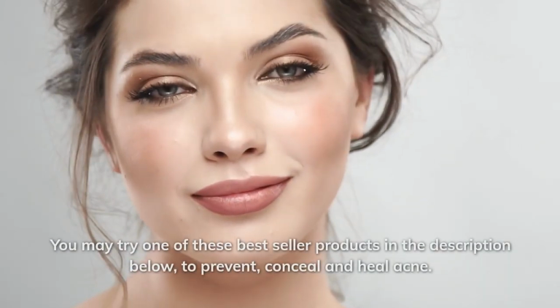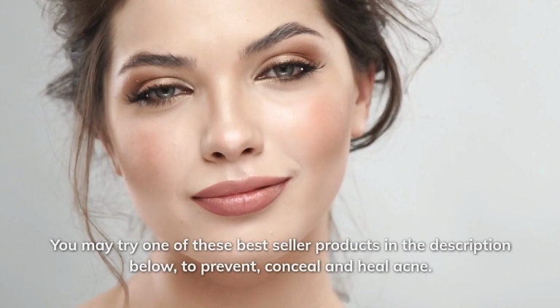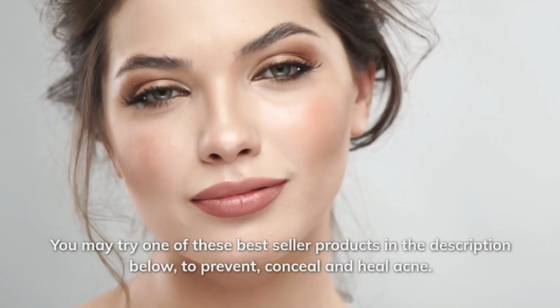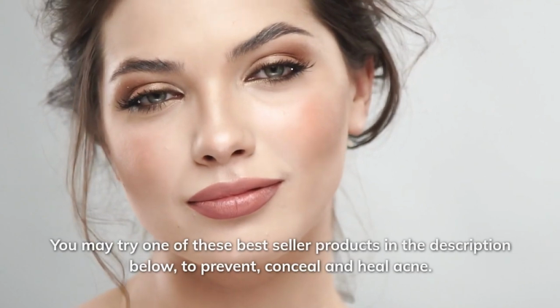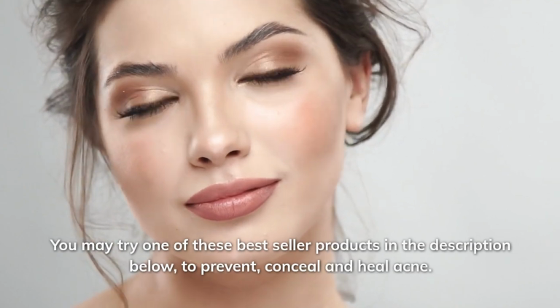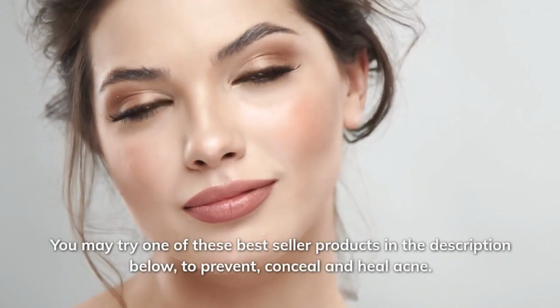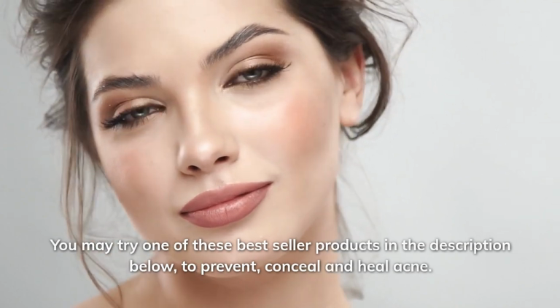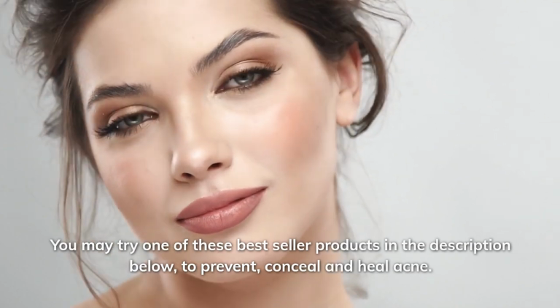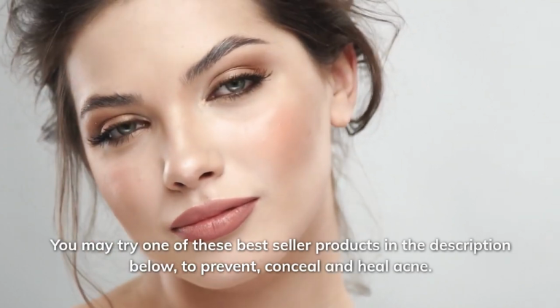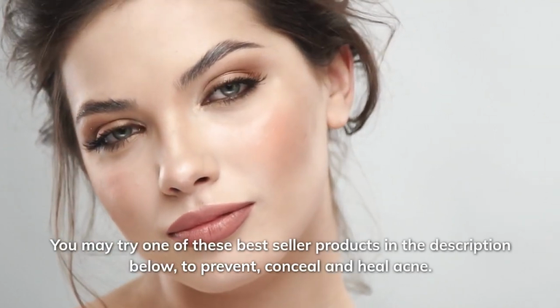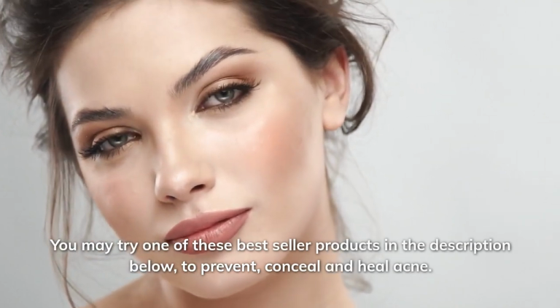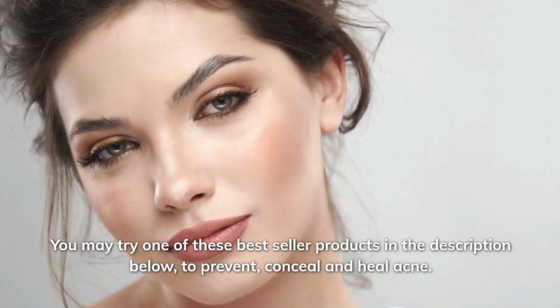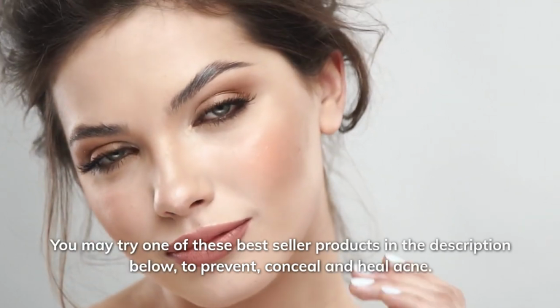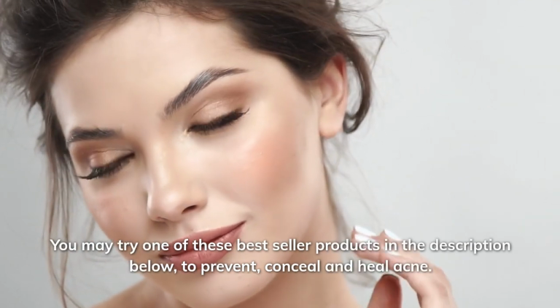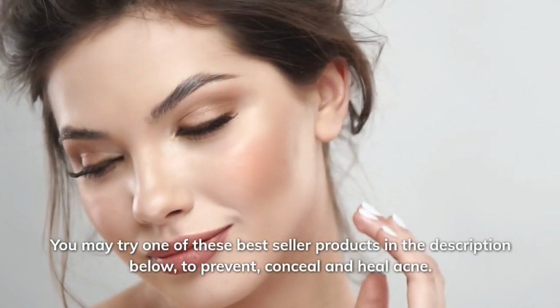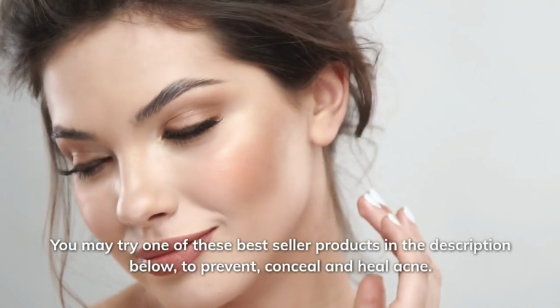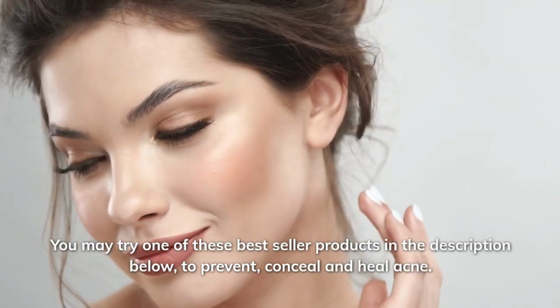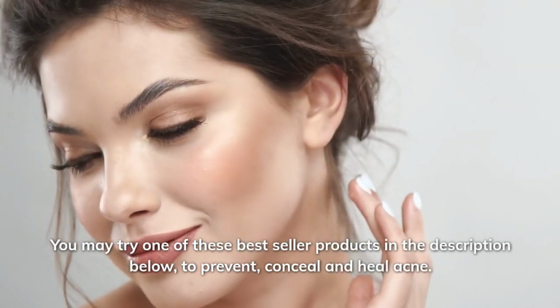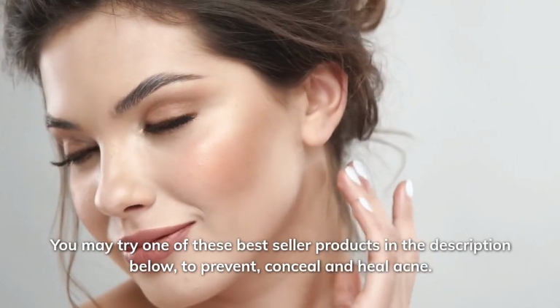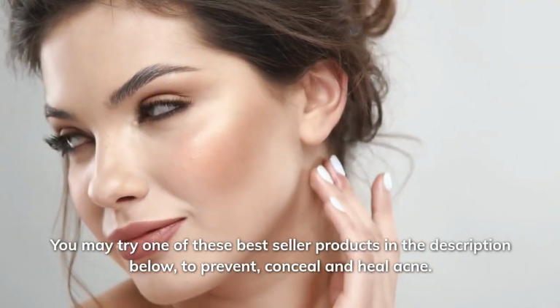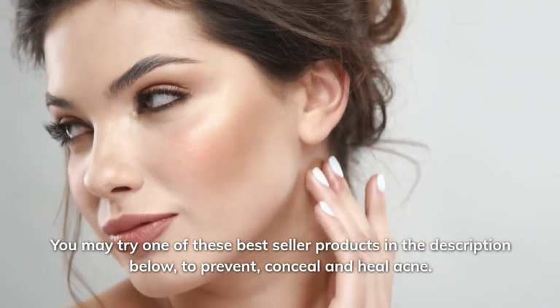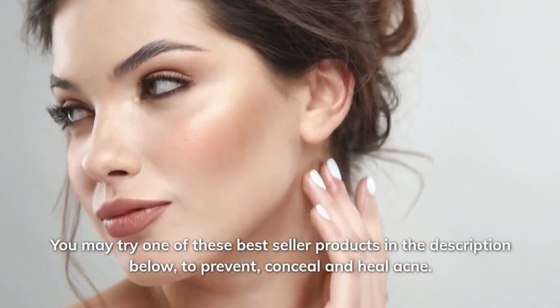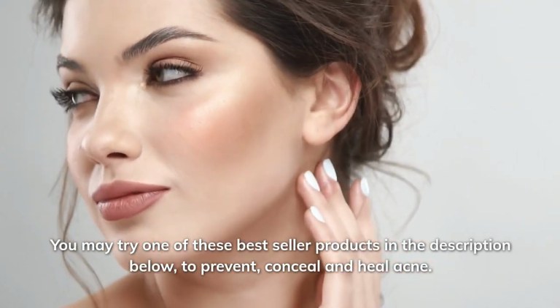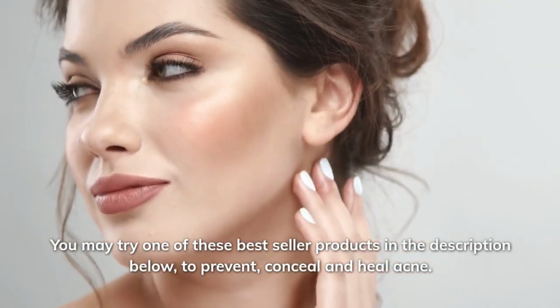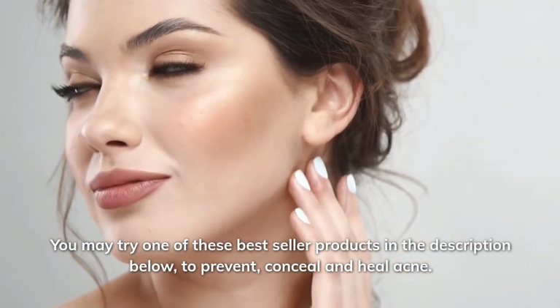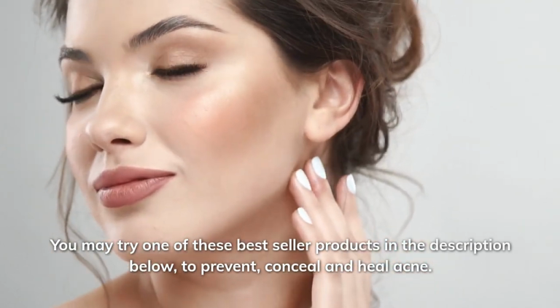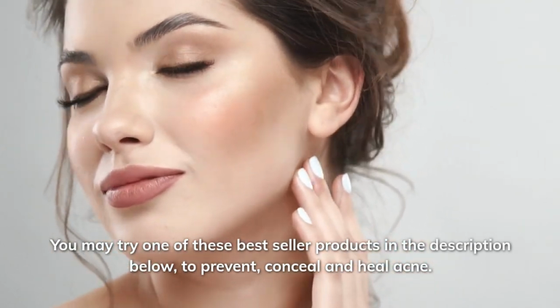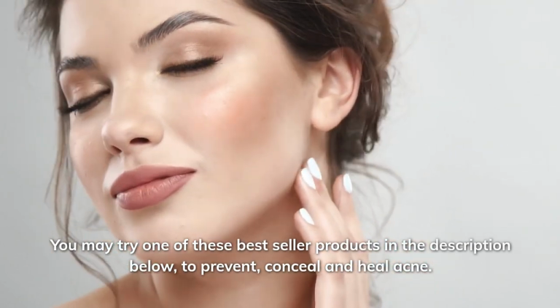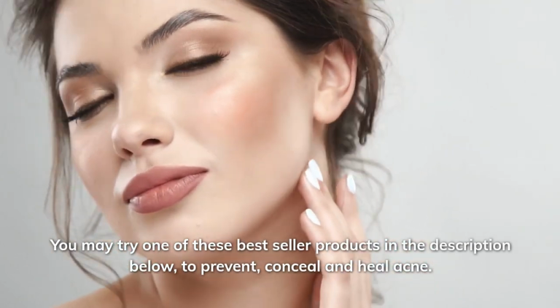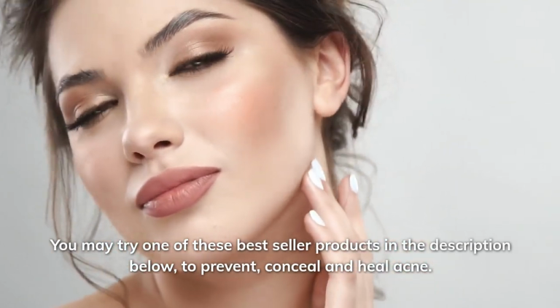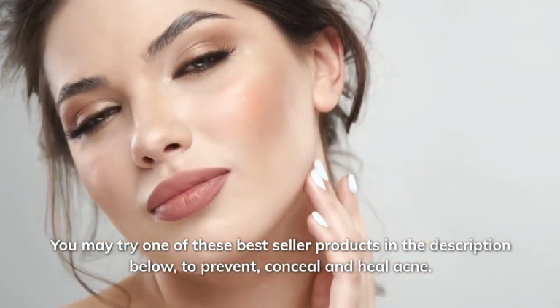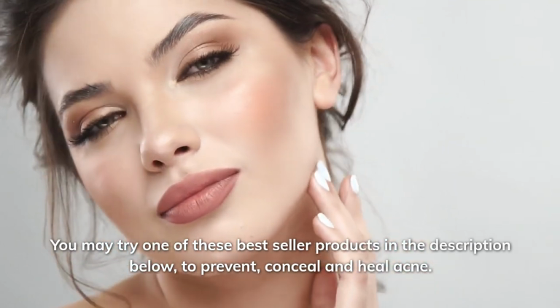You may try one of these best-seller products in the description below to prevent, conceal, and heal acne.